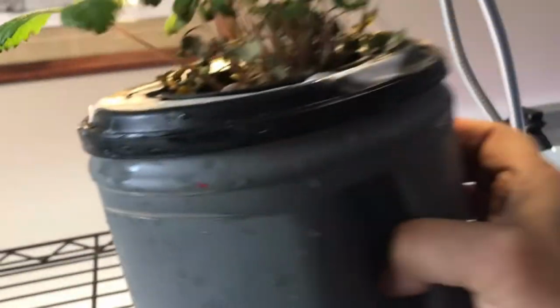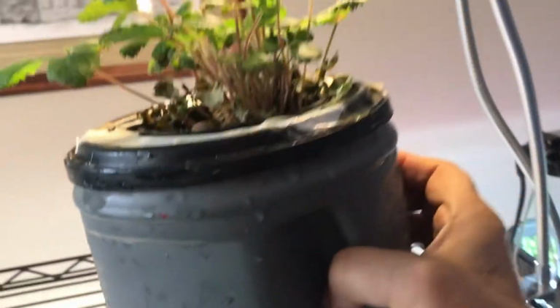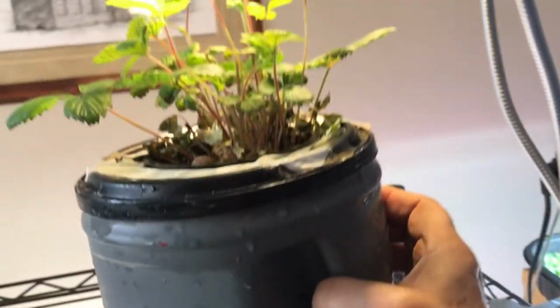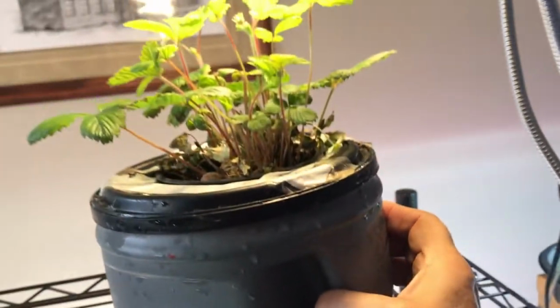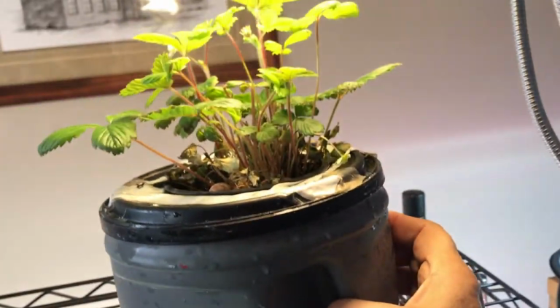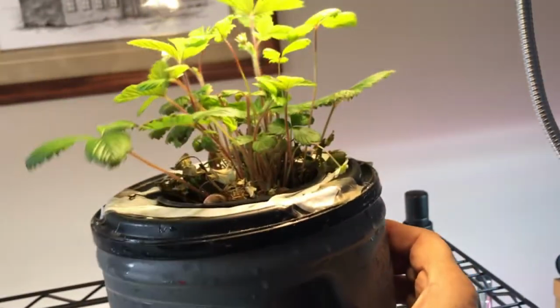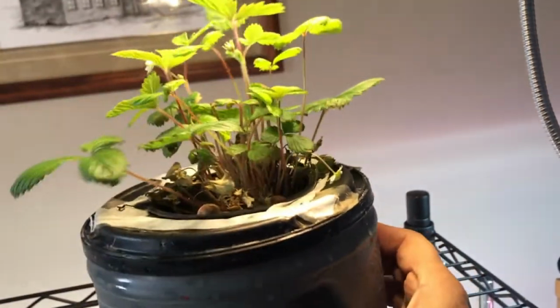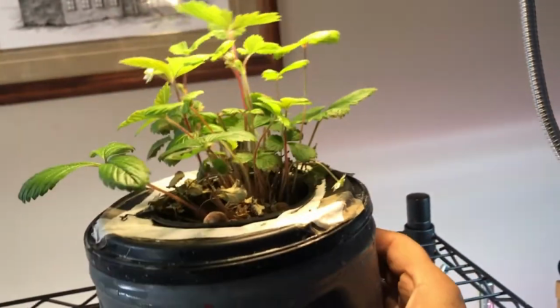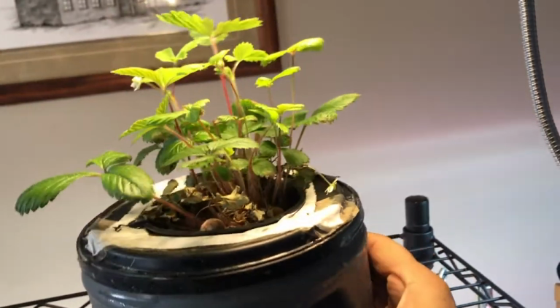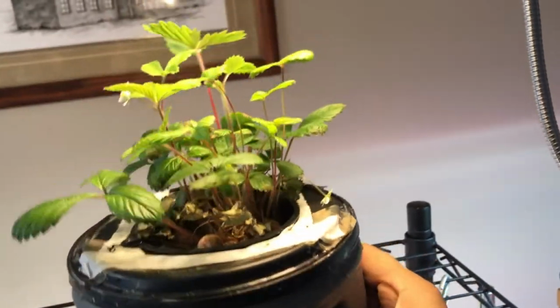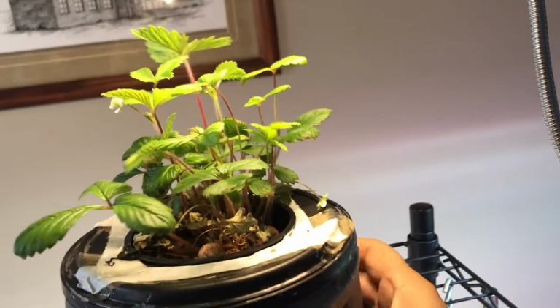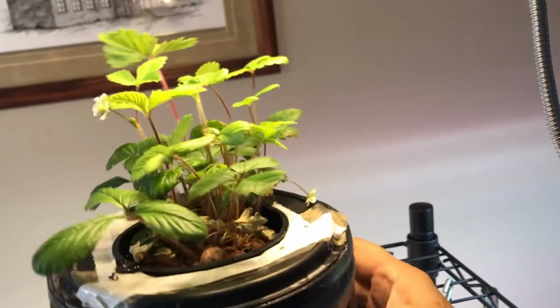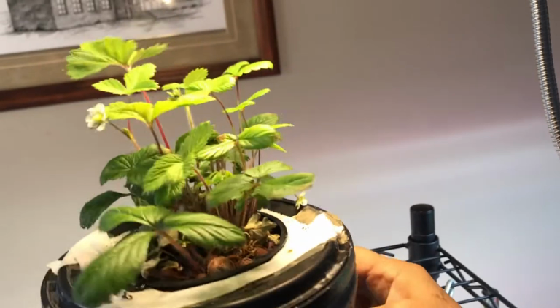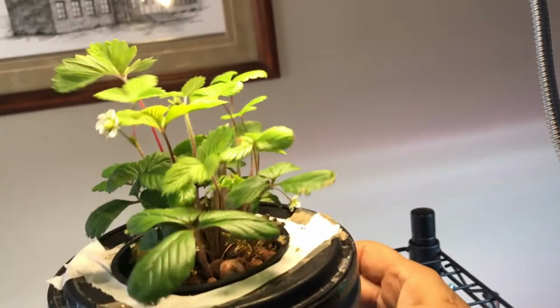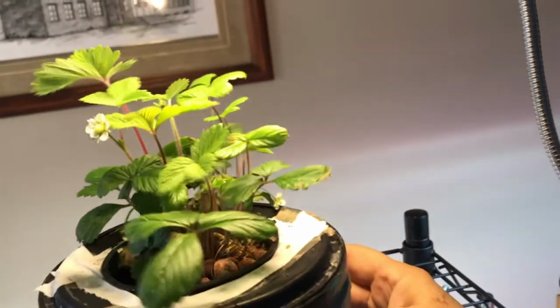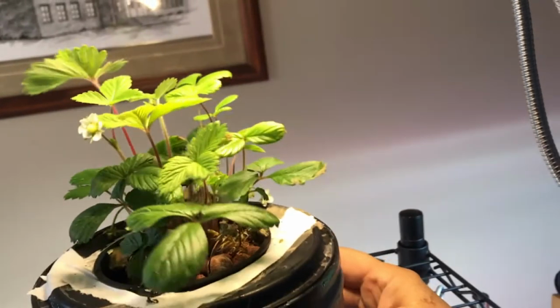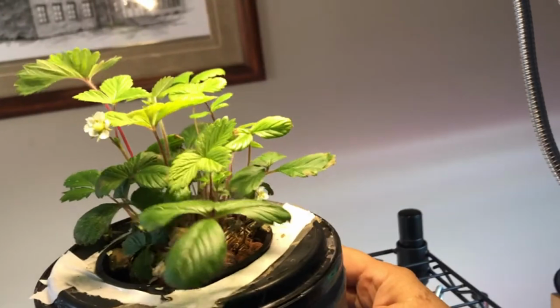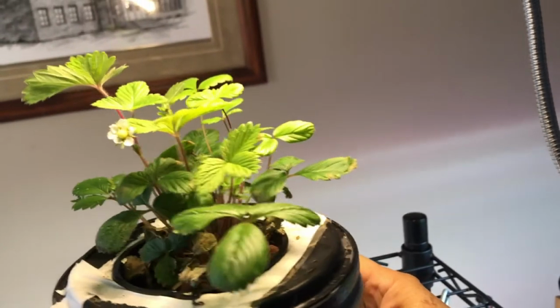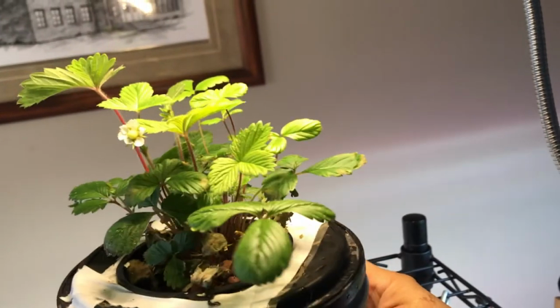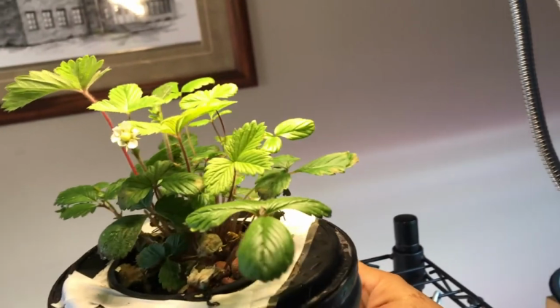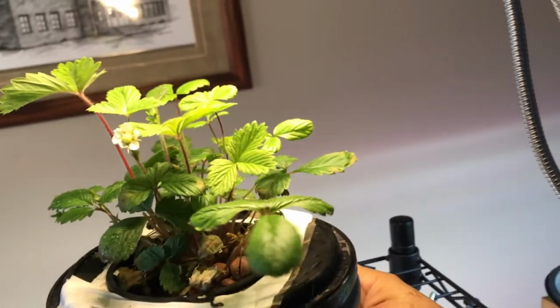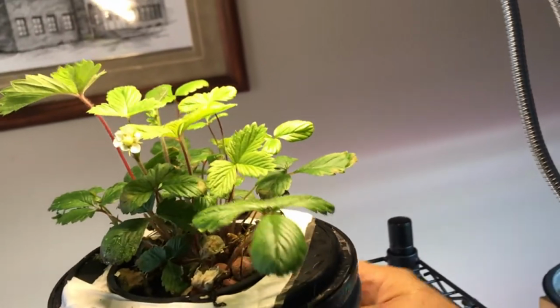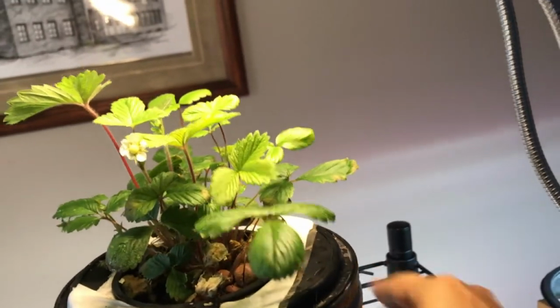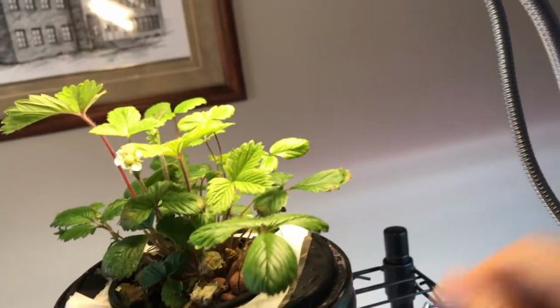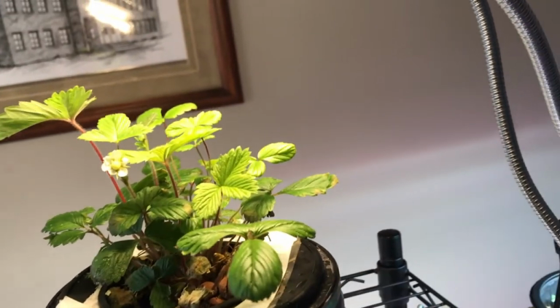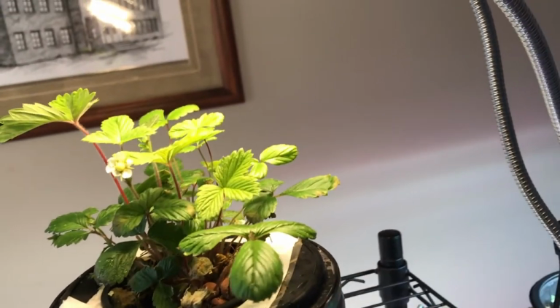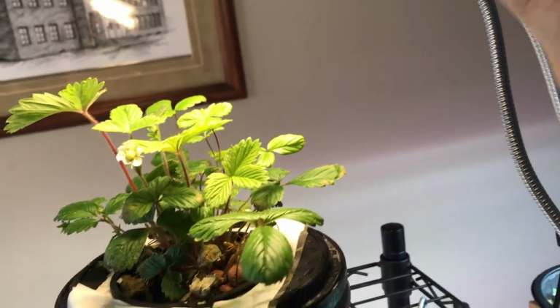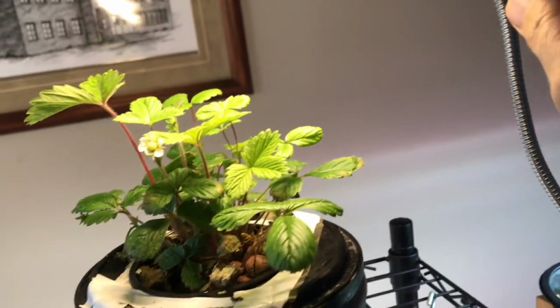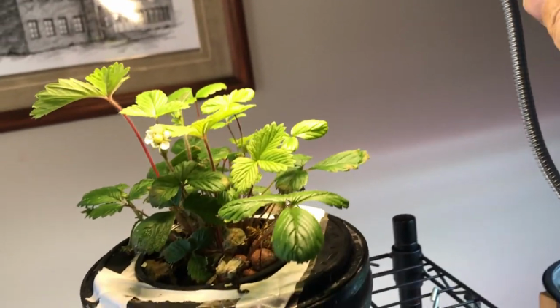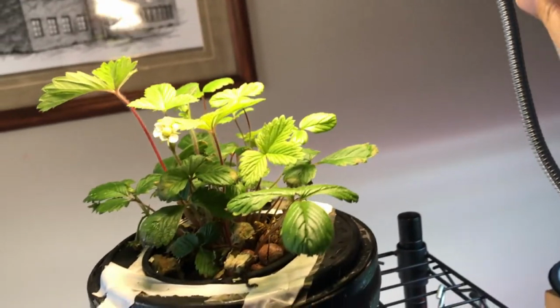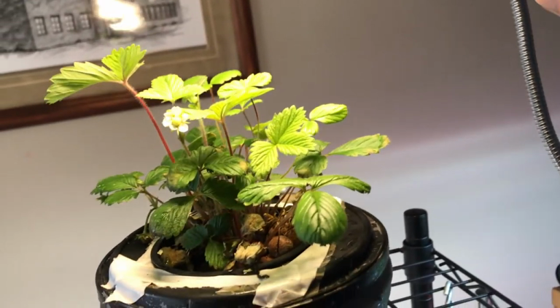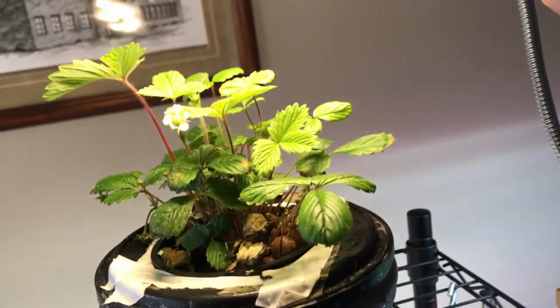For now we are just going to put it back under the lights, and I will show you the roots to see how they look after a few days.